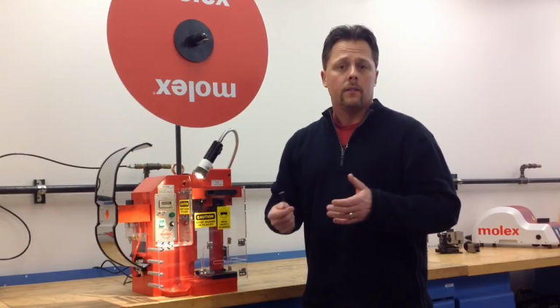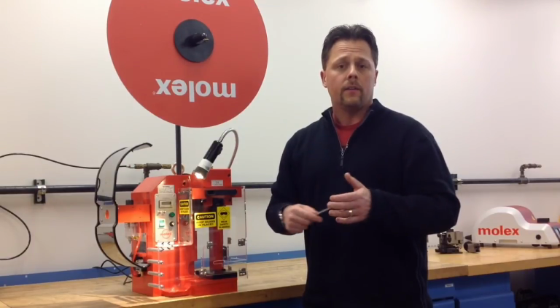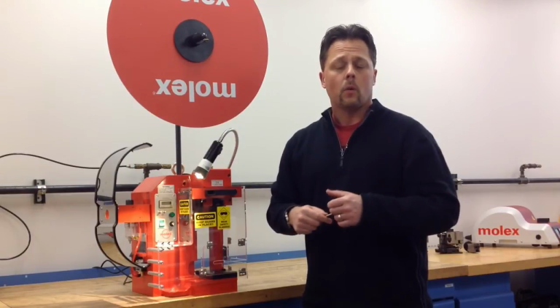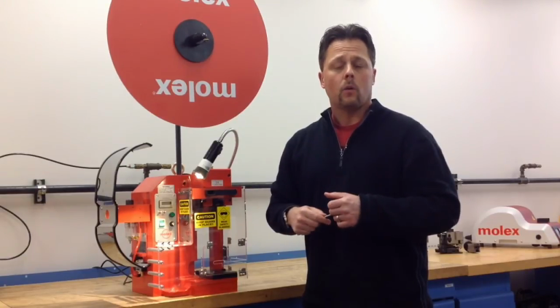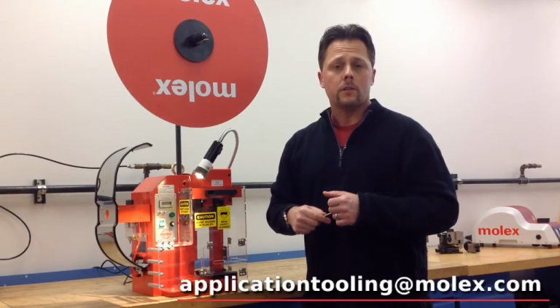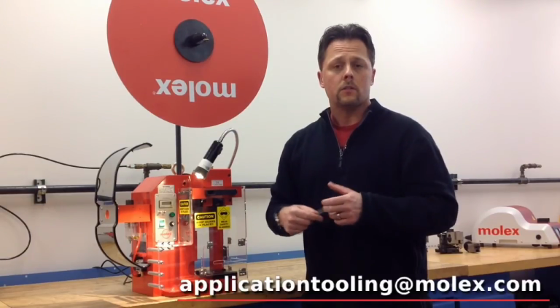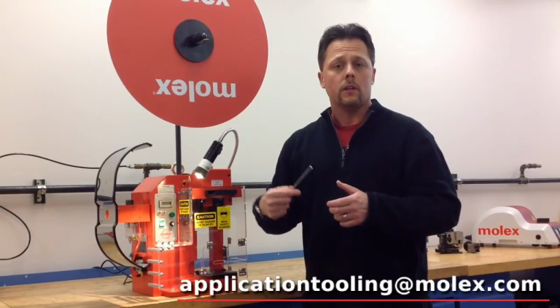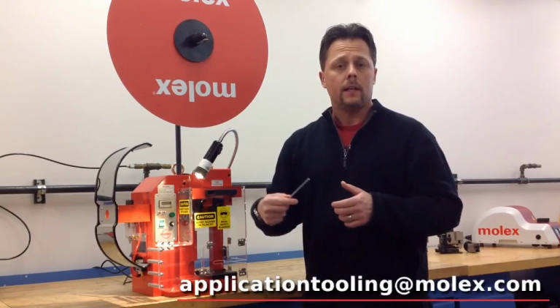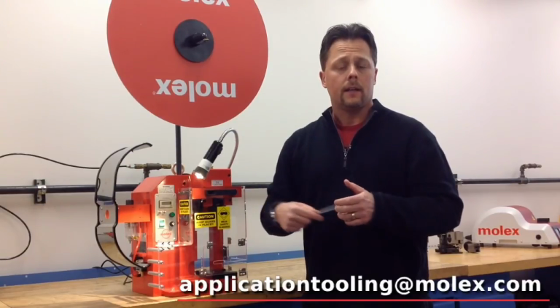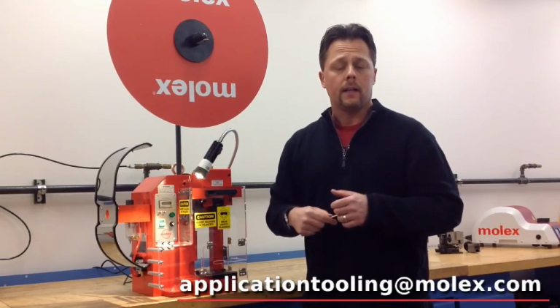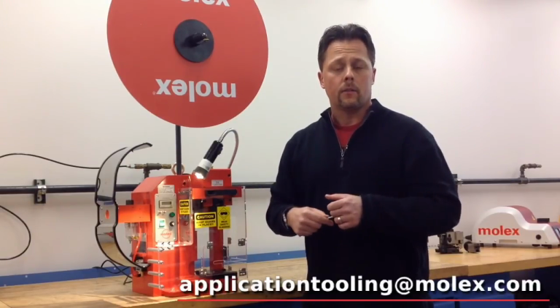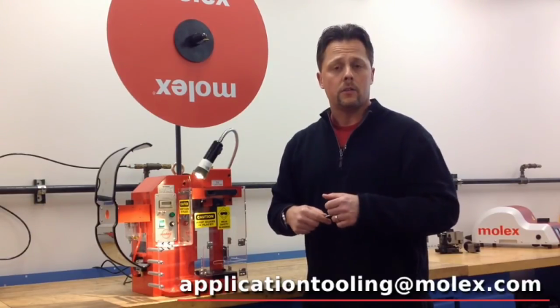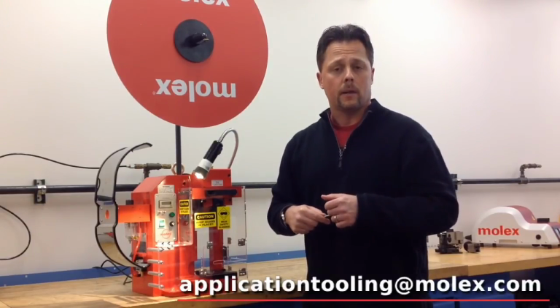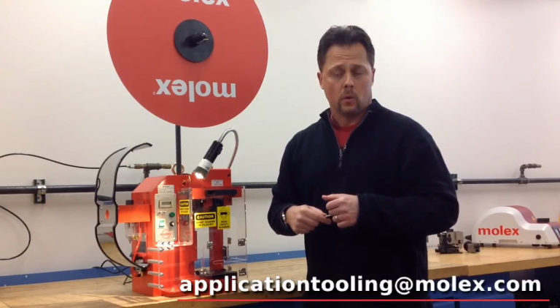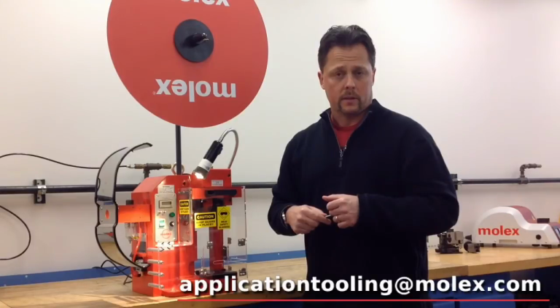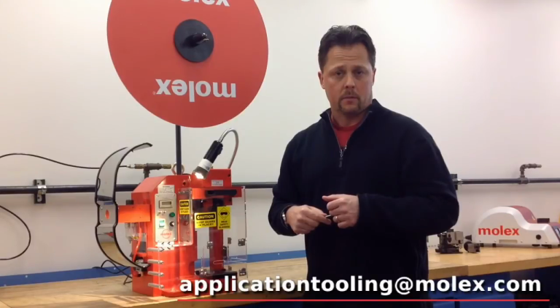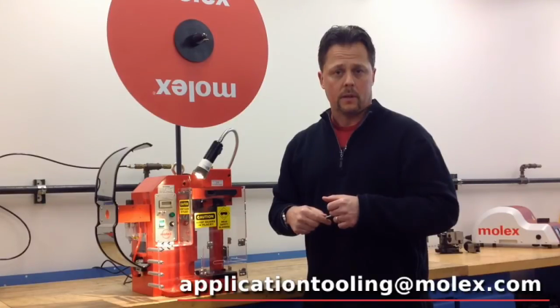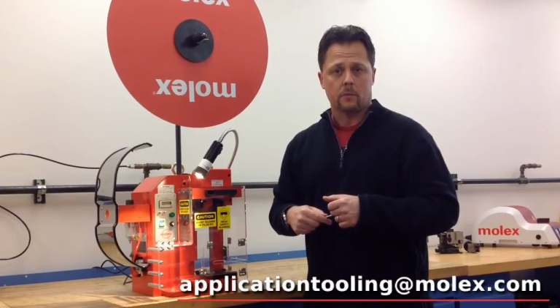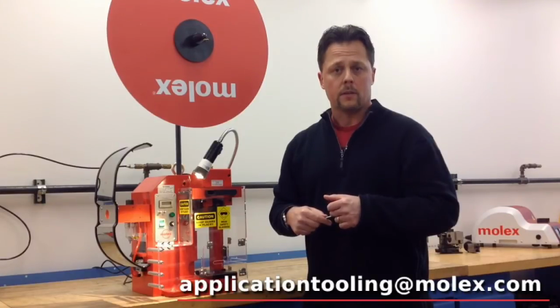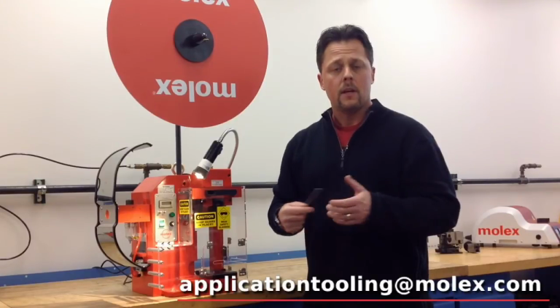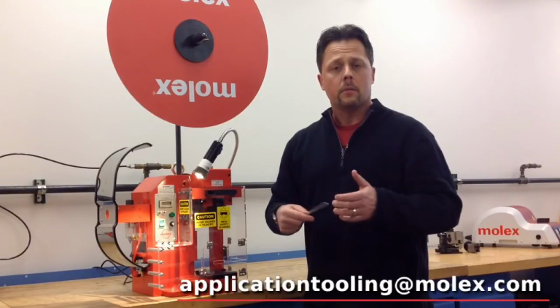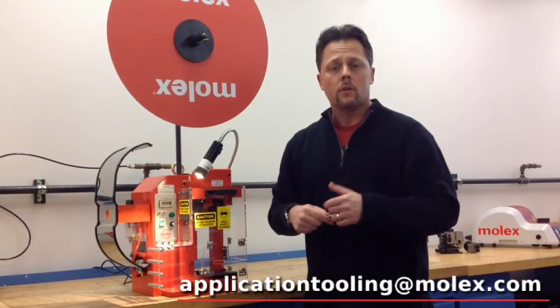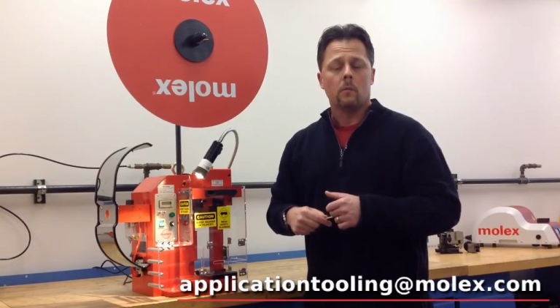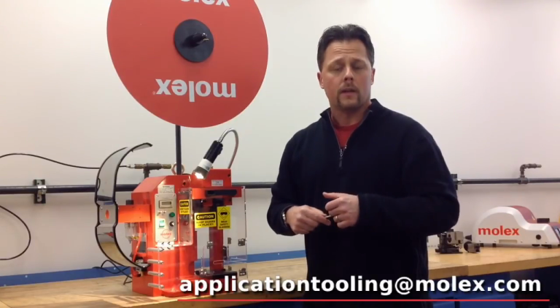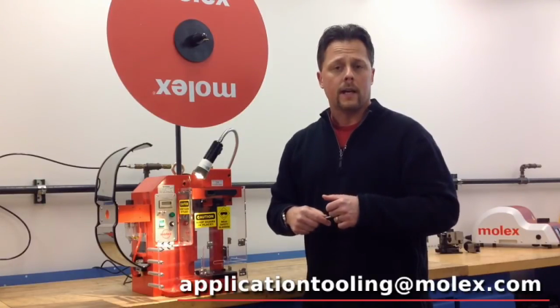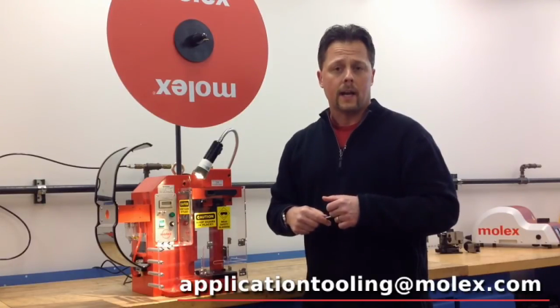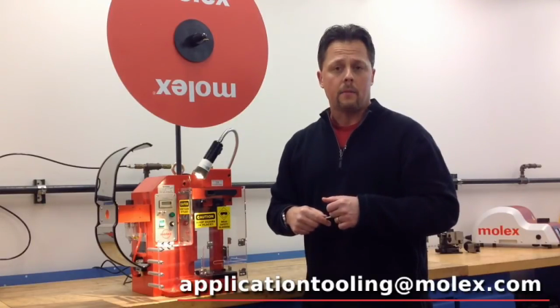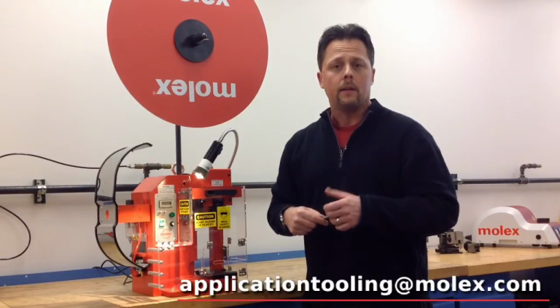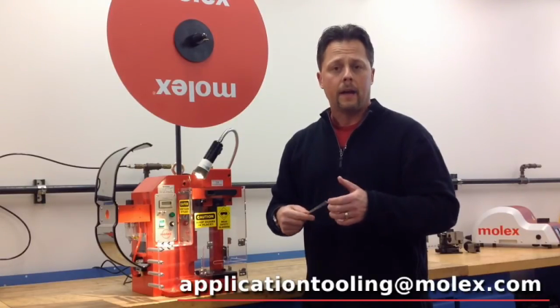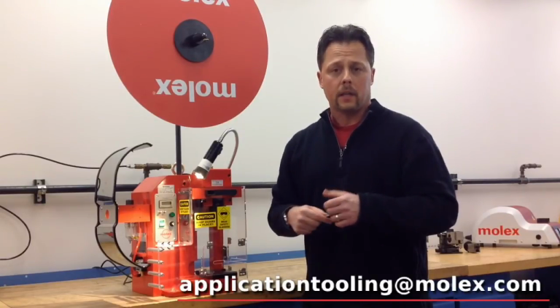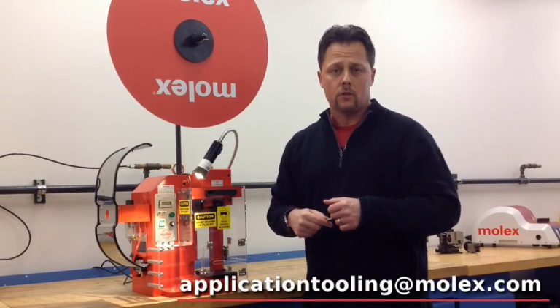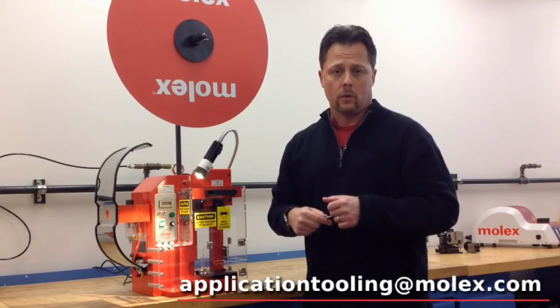If you have any more questions or you need any information about the Molex TM3000 Press, please go to molex.com application tooling.